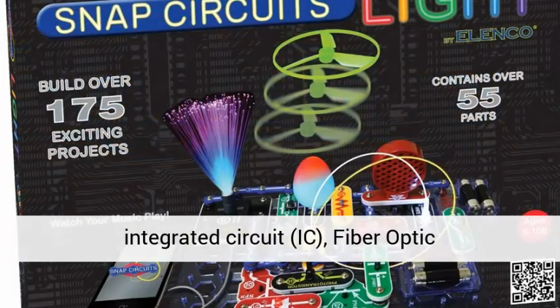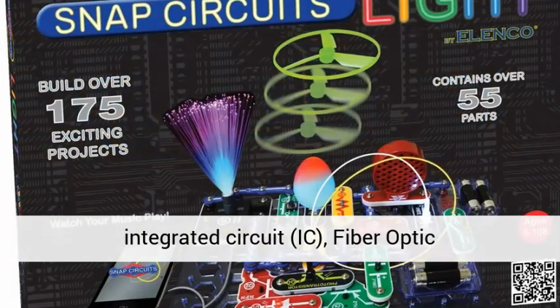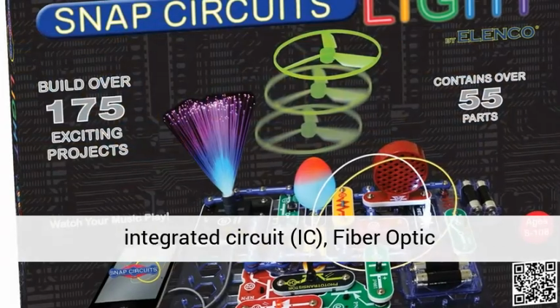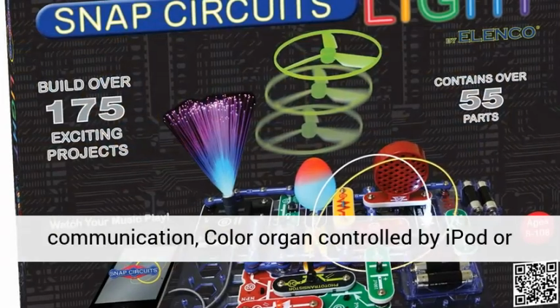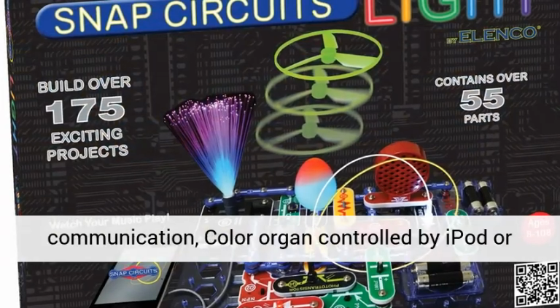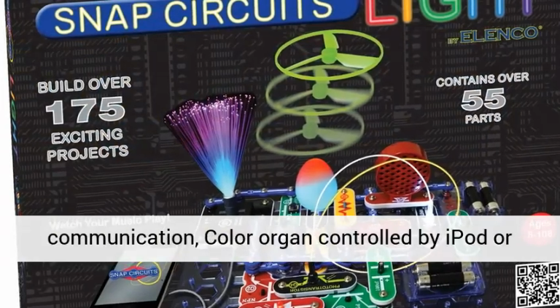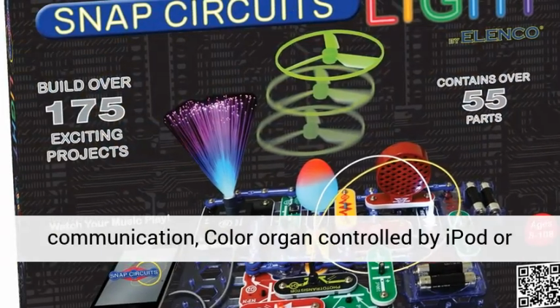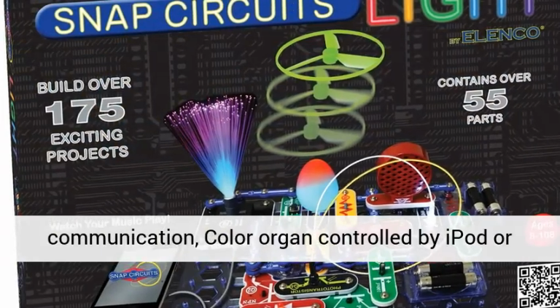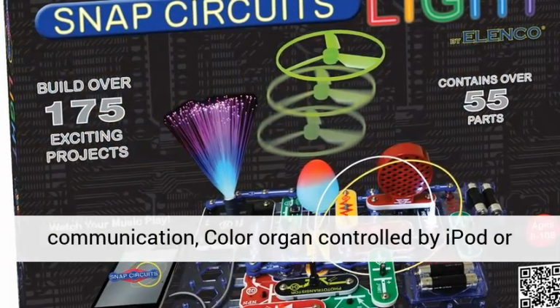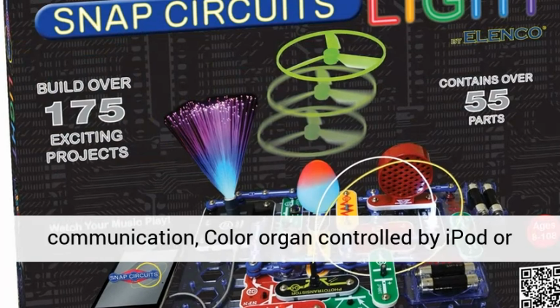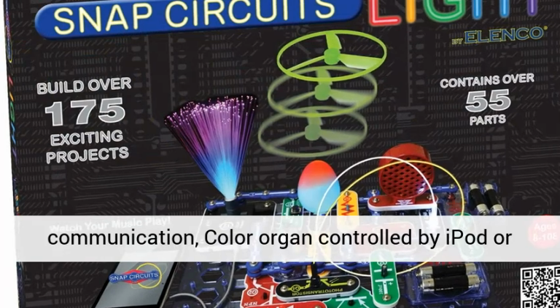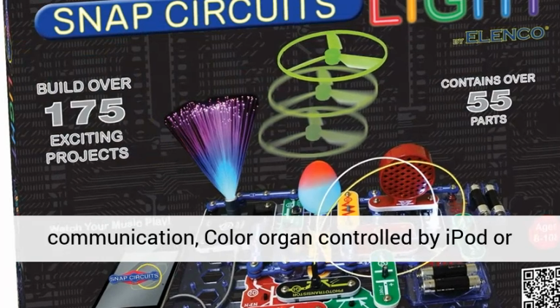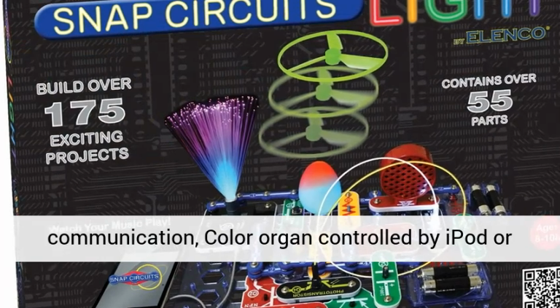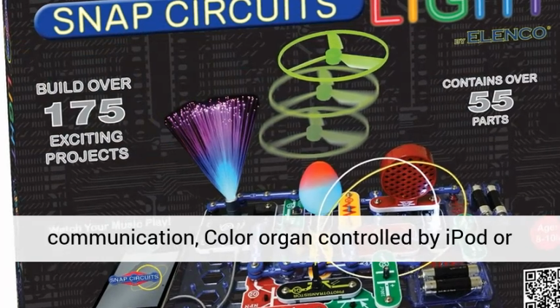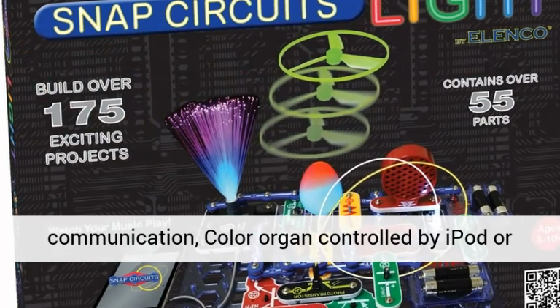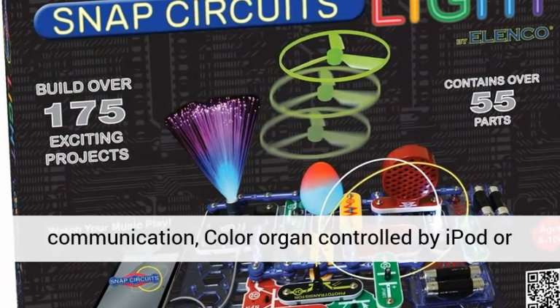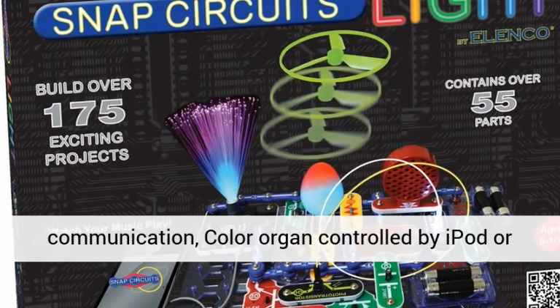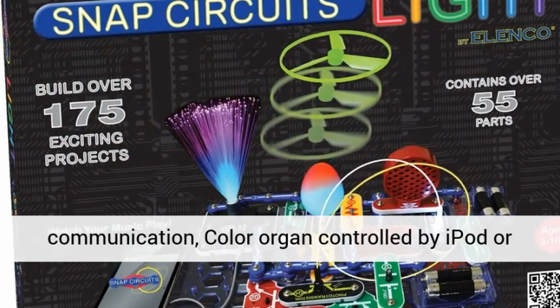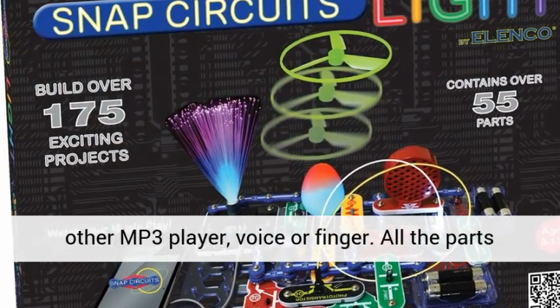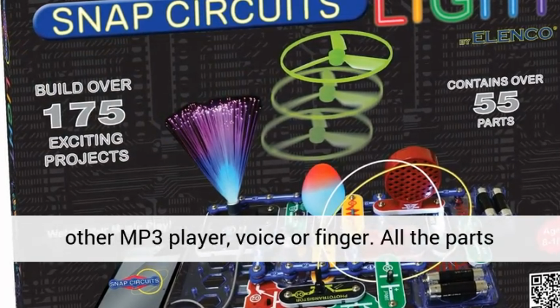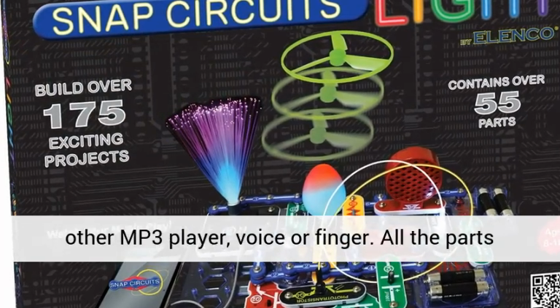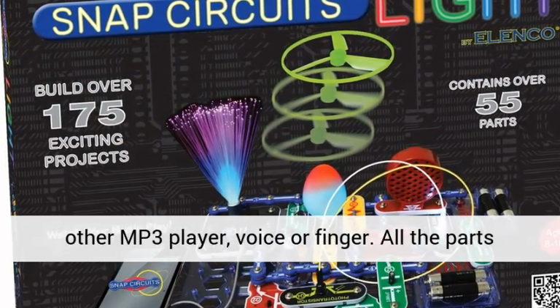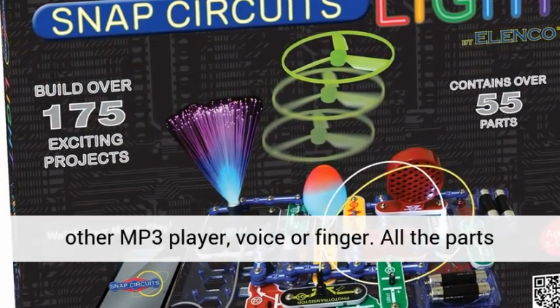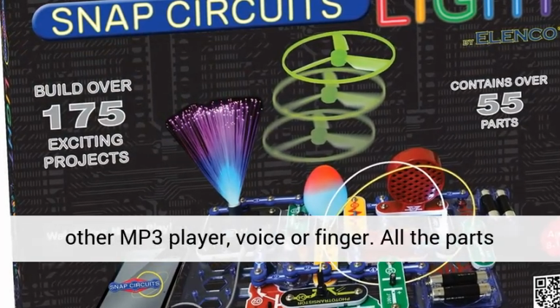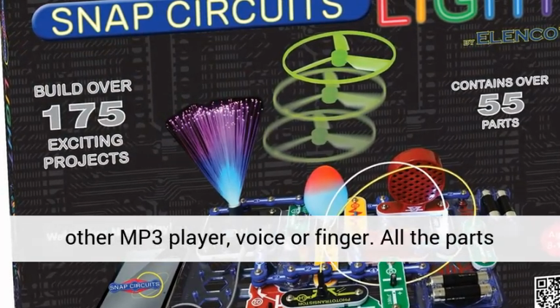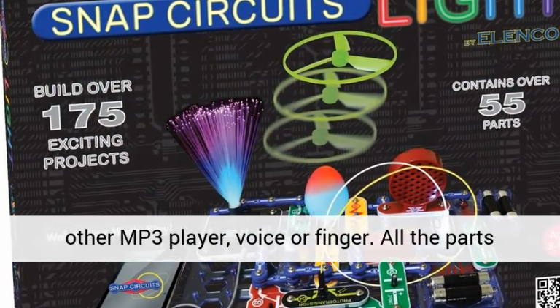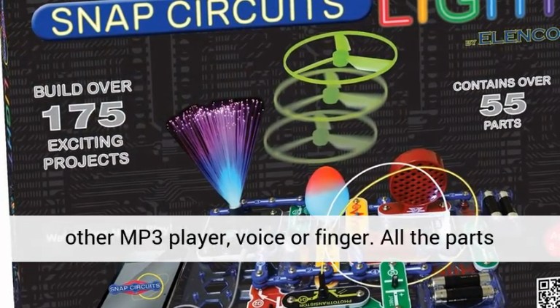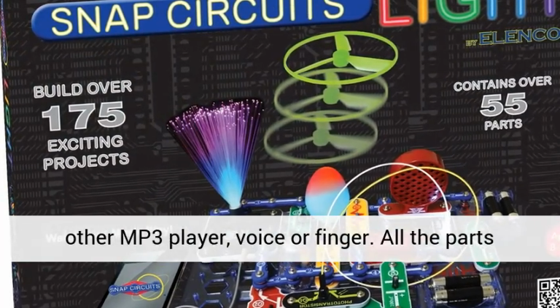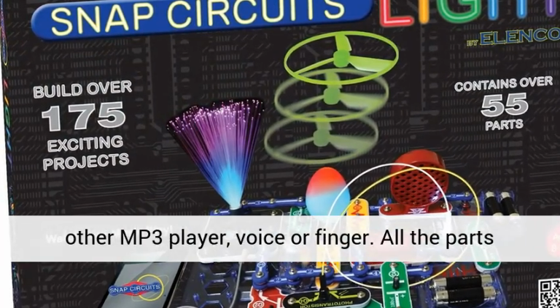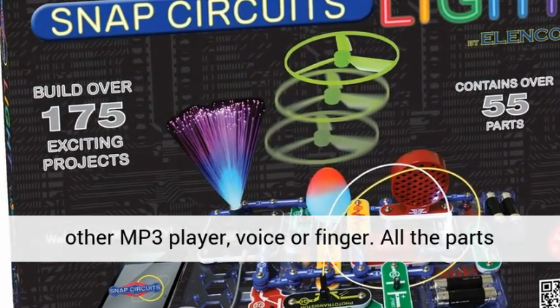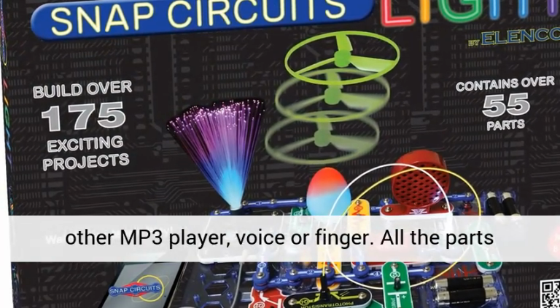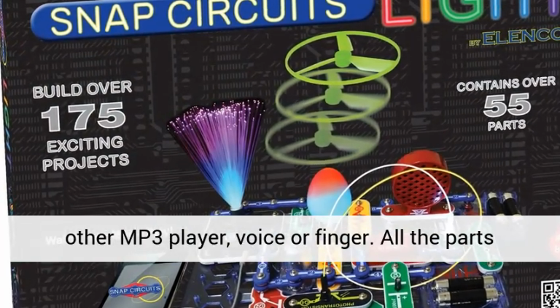Additional features include fiber-optic communication, a color organ controlled by iPod or other MP3 player, voice, or finger.